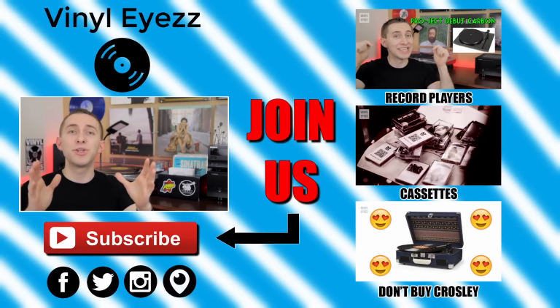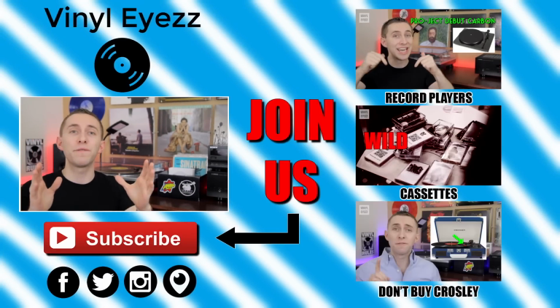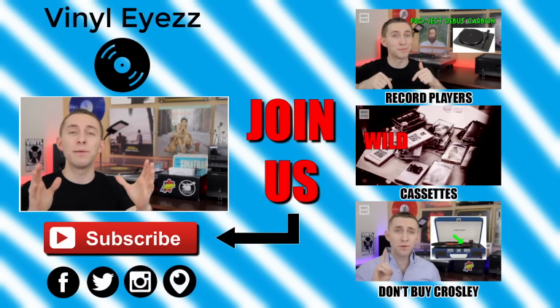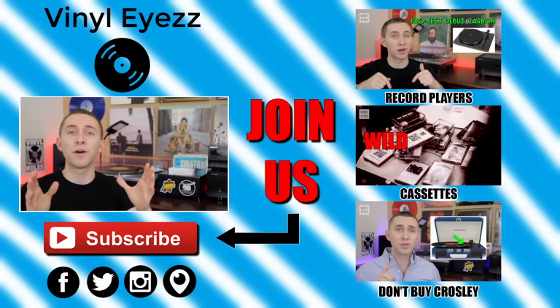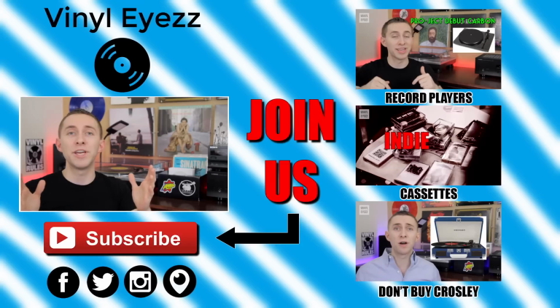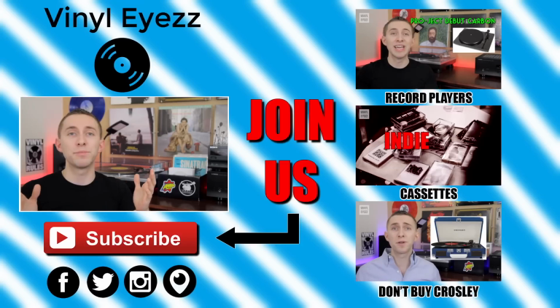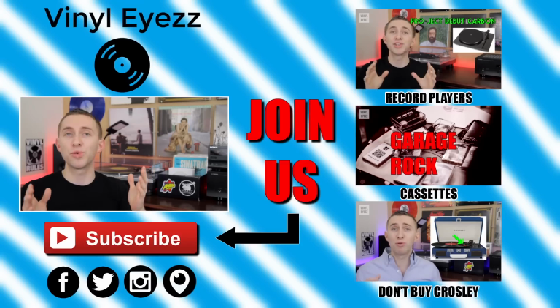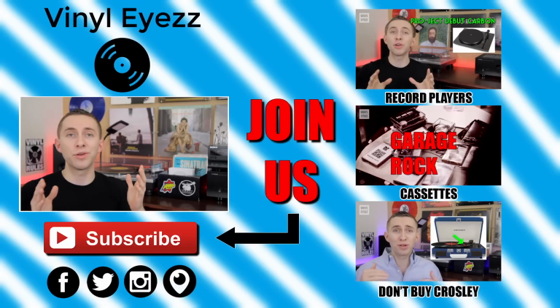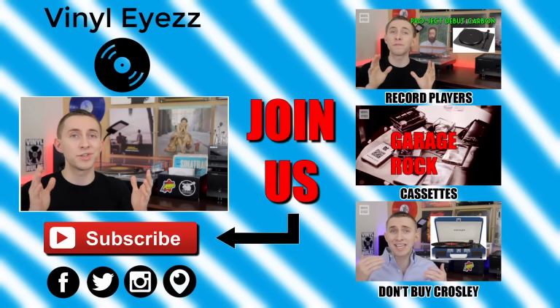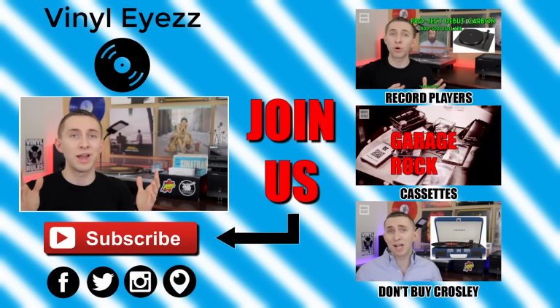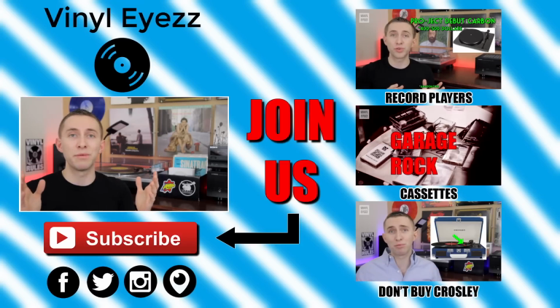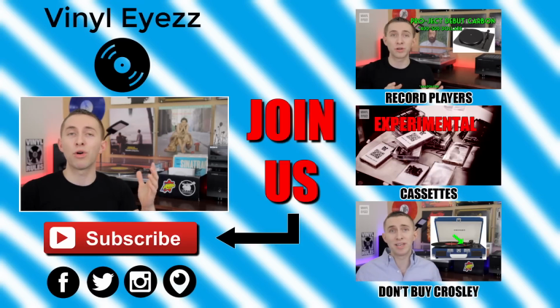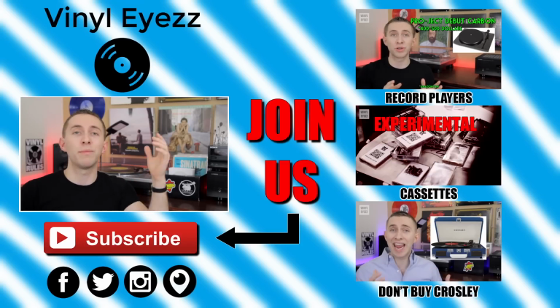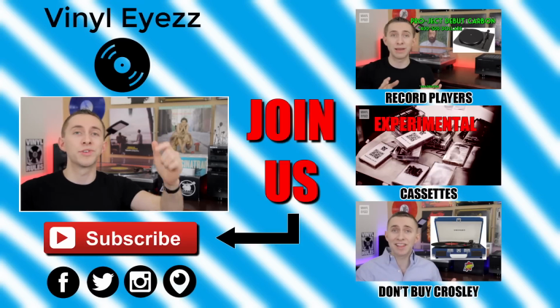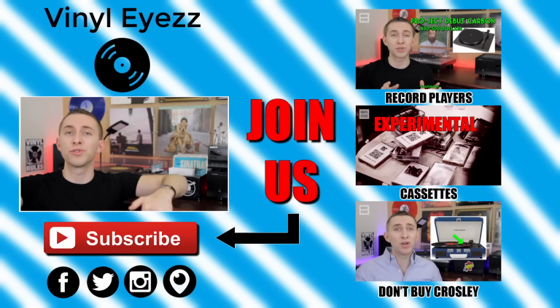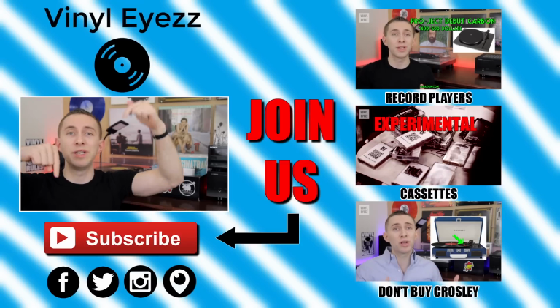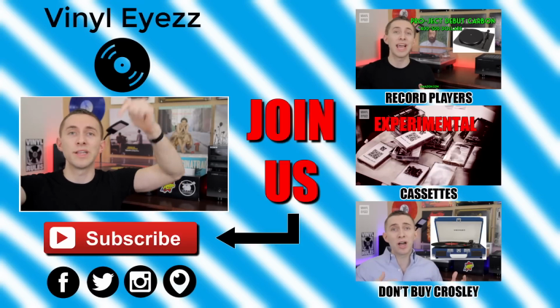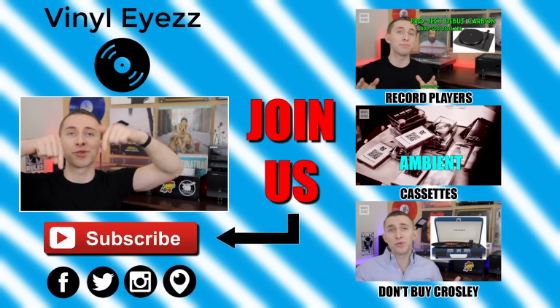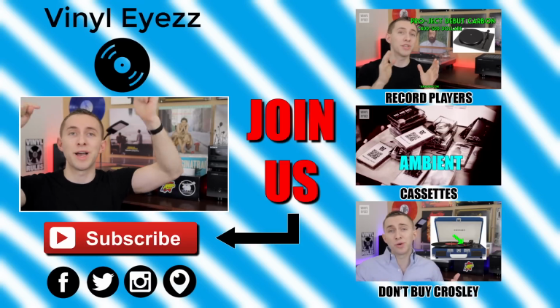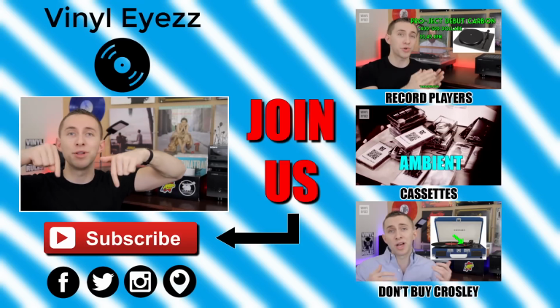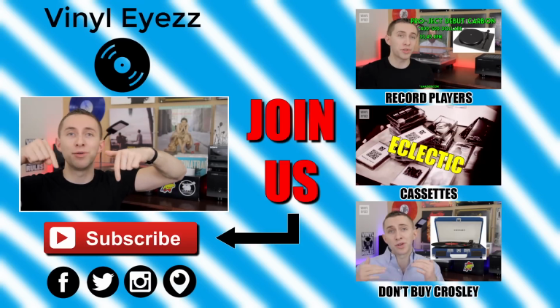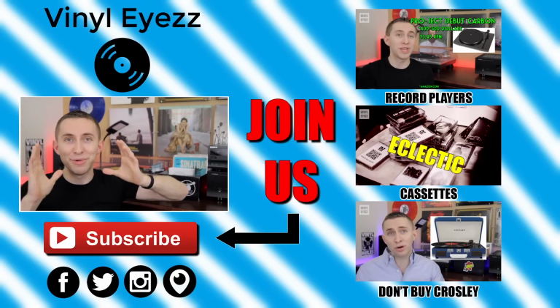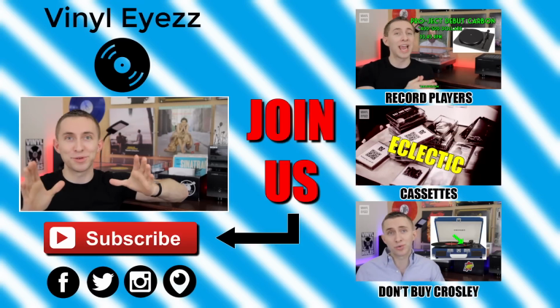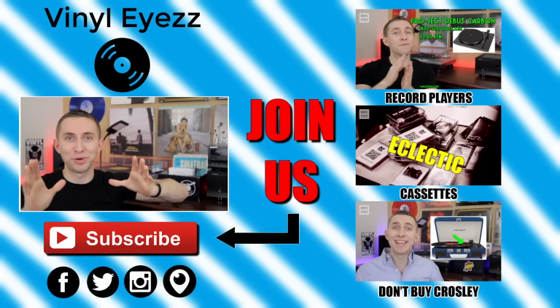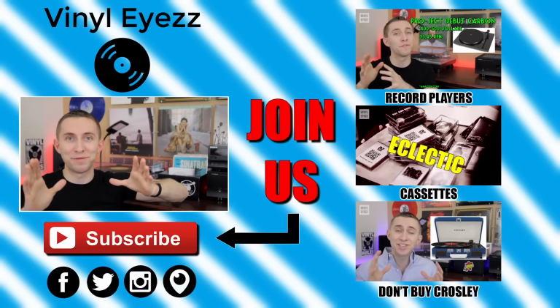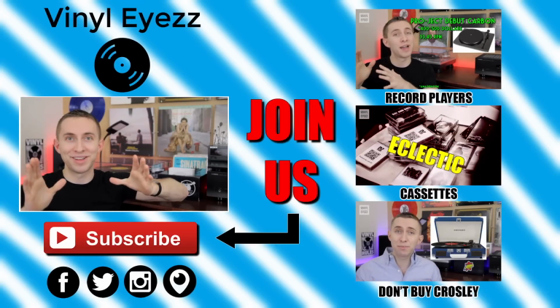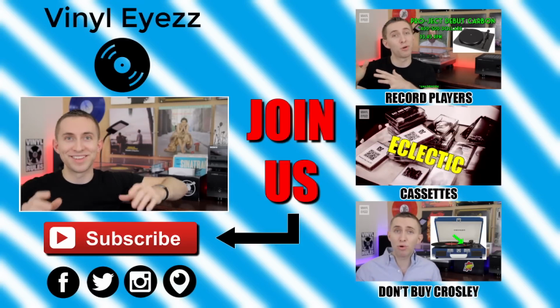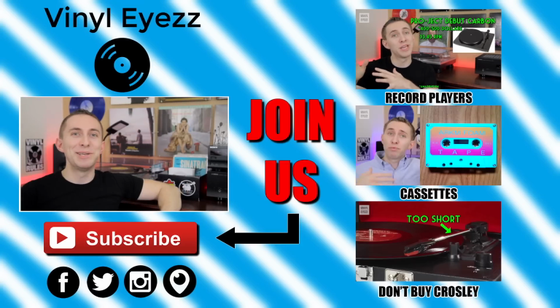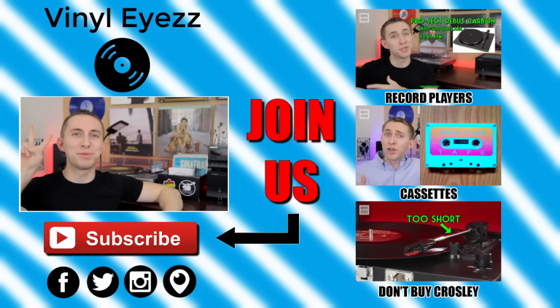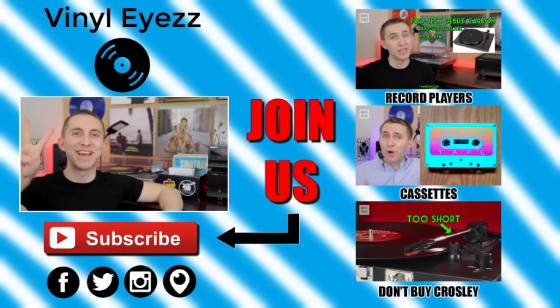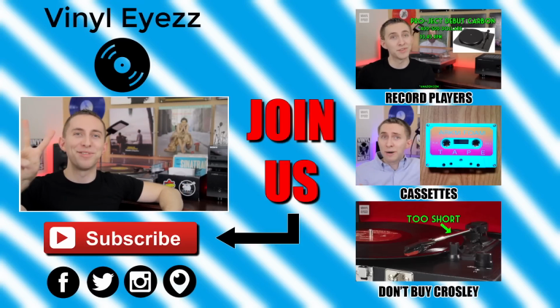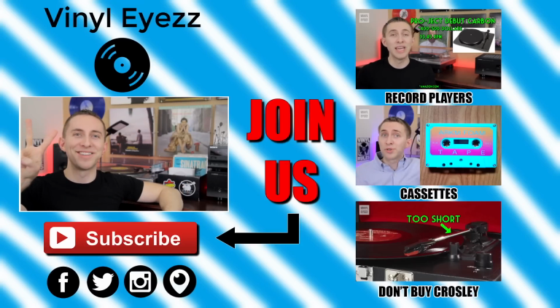Be sure to find me on Facebook, Twitter, Instagram, and more — all my social media links are down below. And most importantly, friends, keep spinning that vinyl.